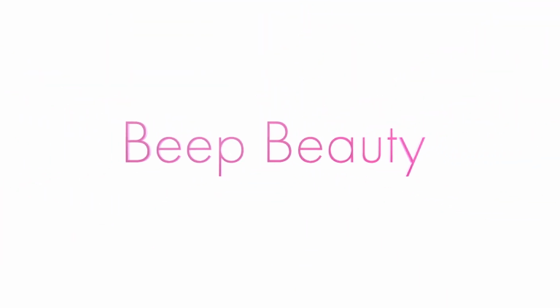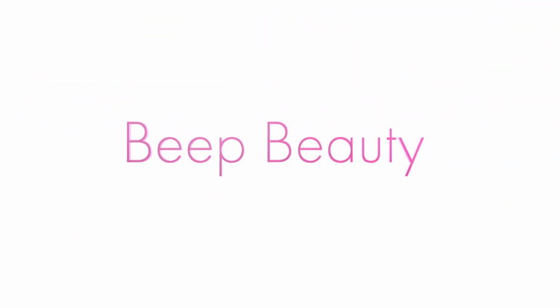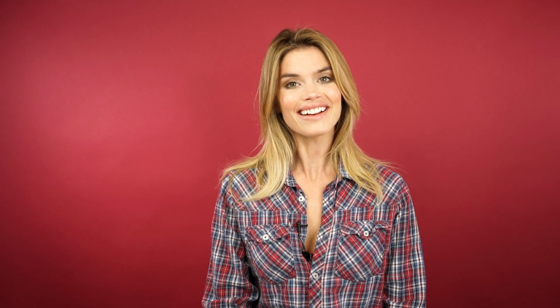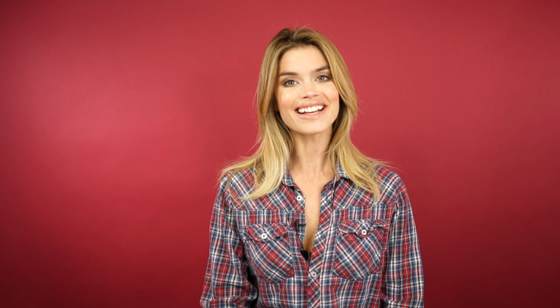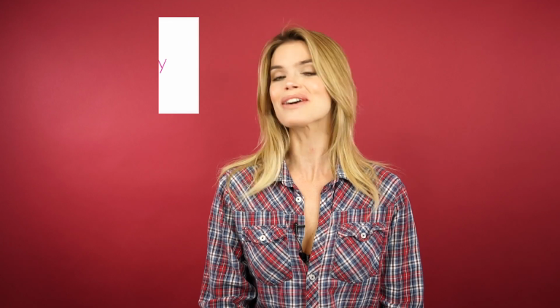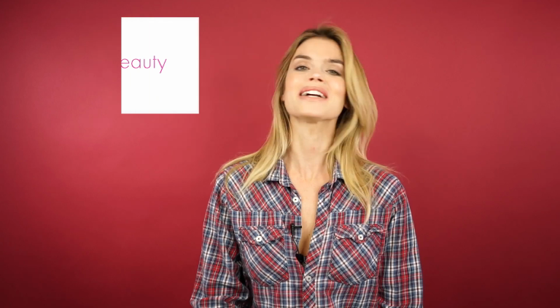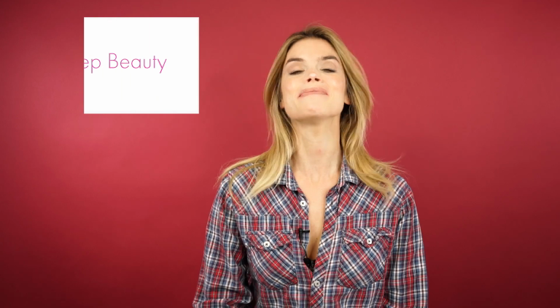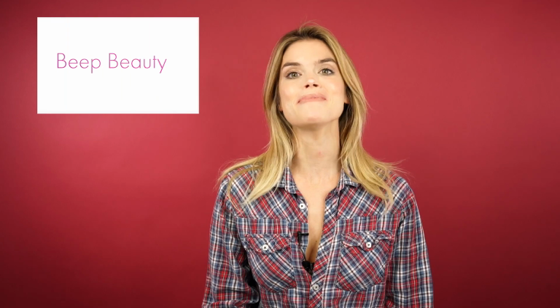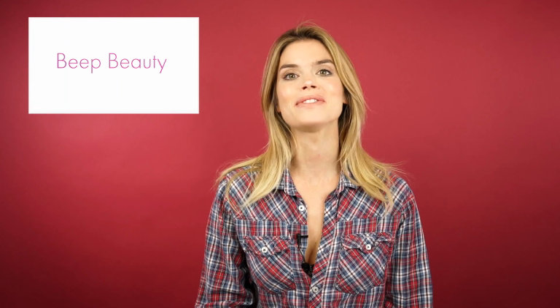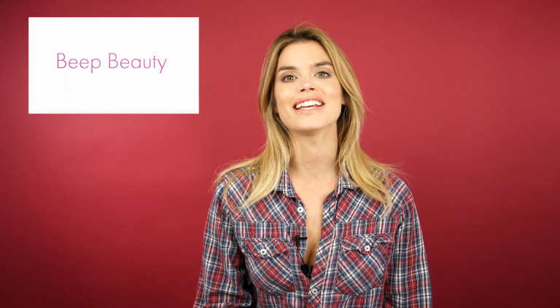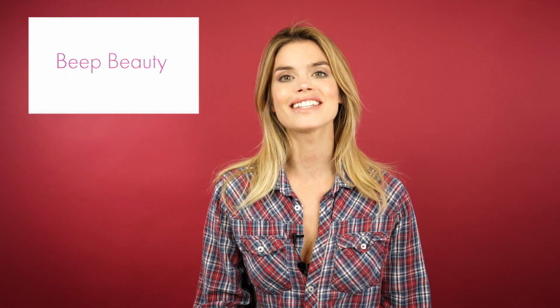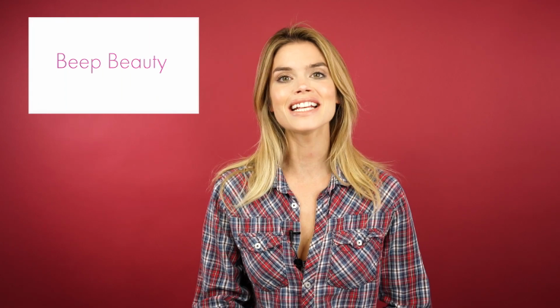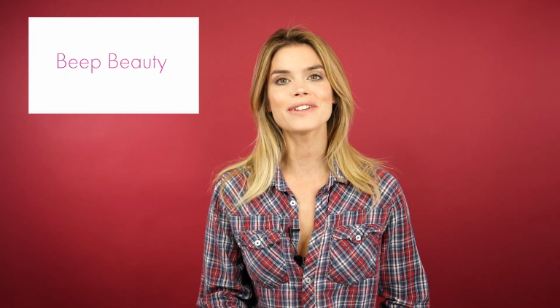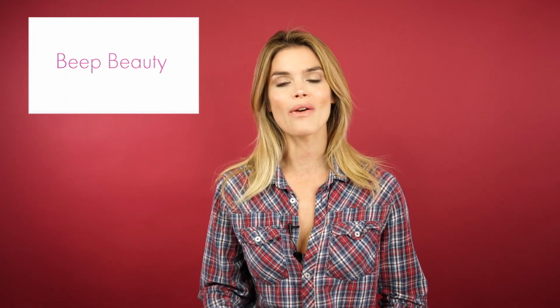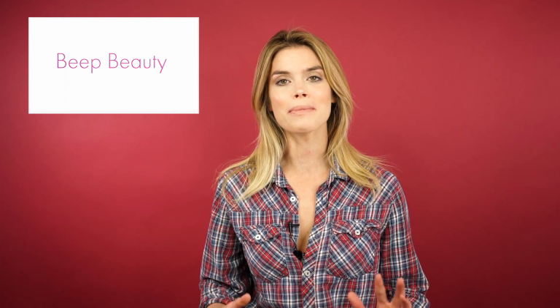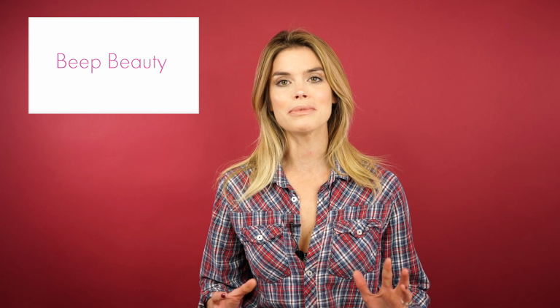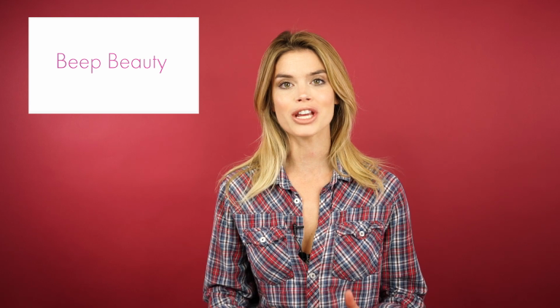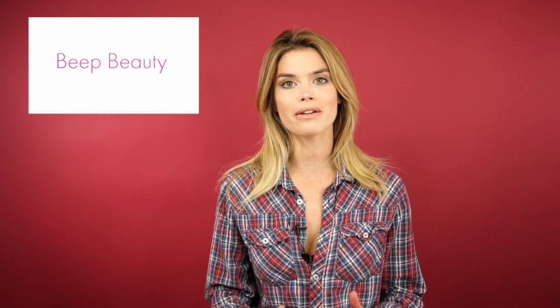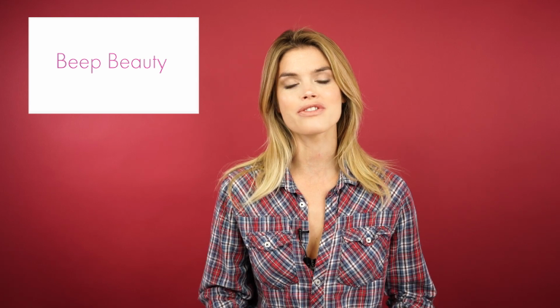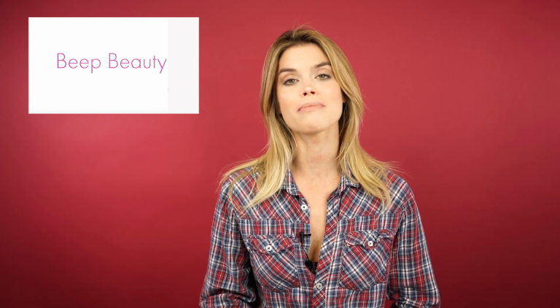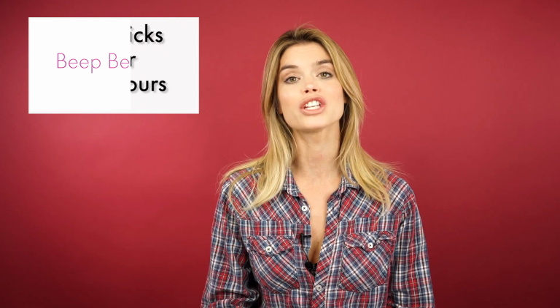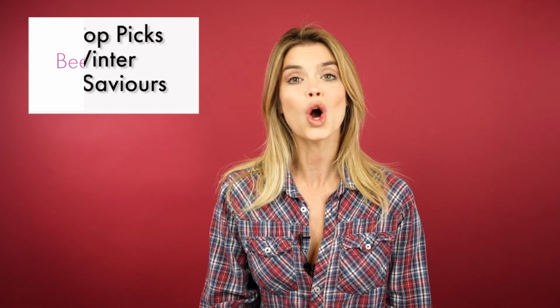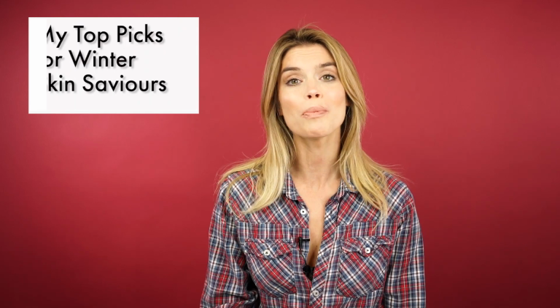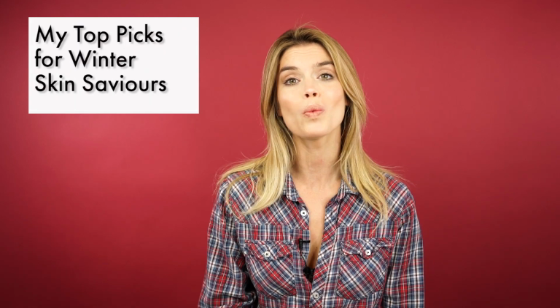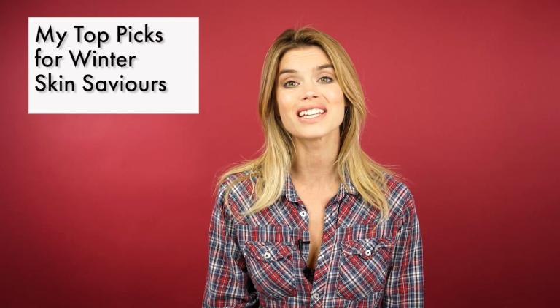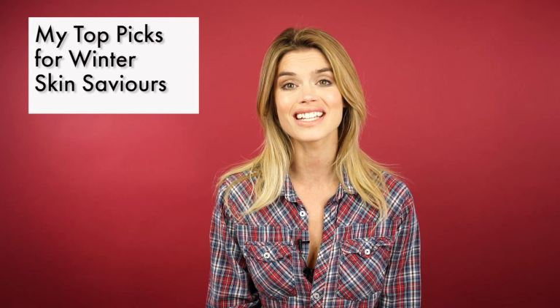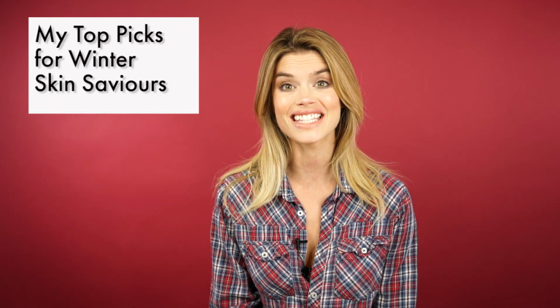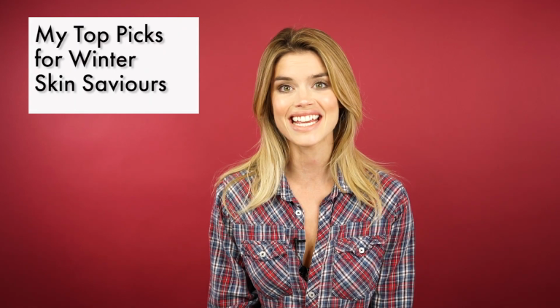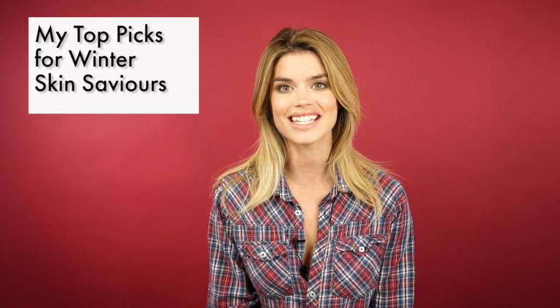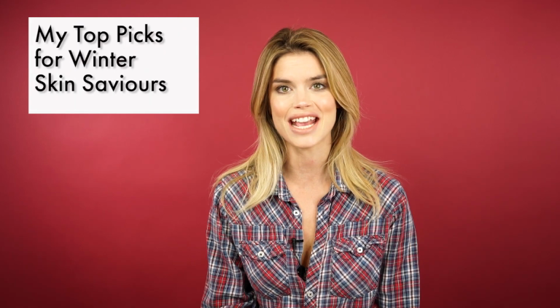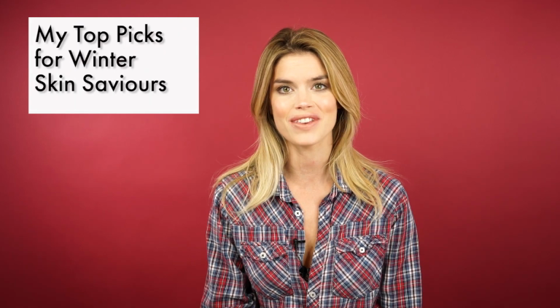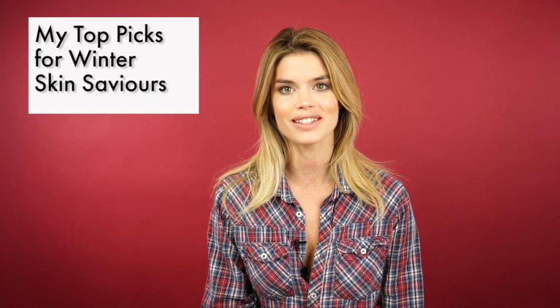Hey guys, welcome back to Veet Beauty. In today's video I'm going to be sharing with you my top winter skin saviors.